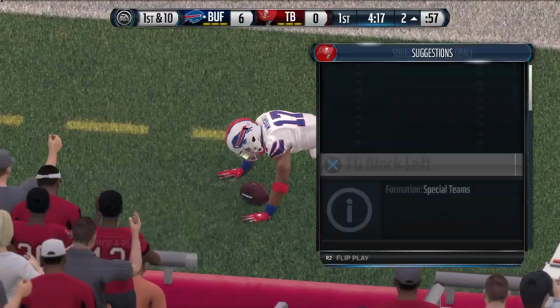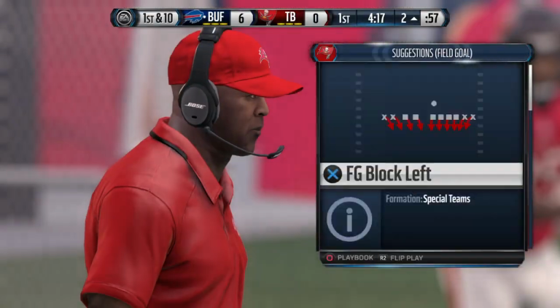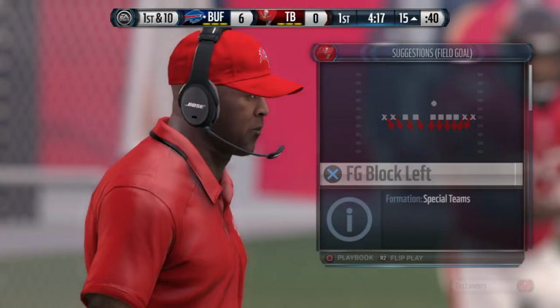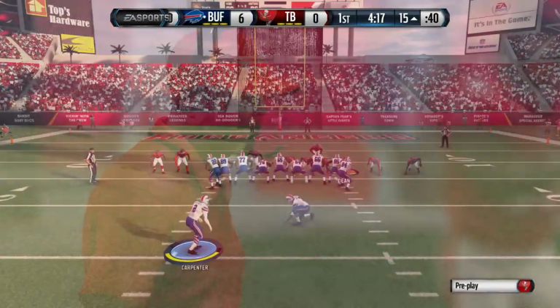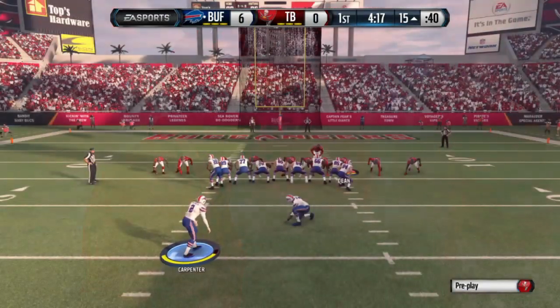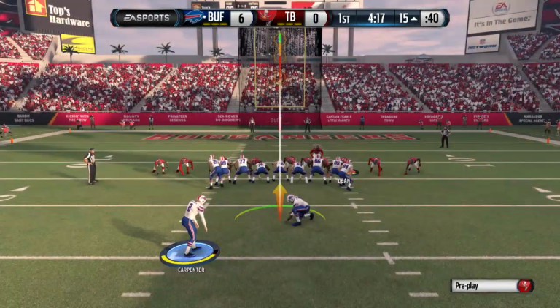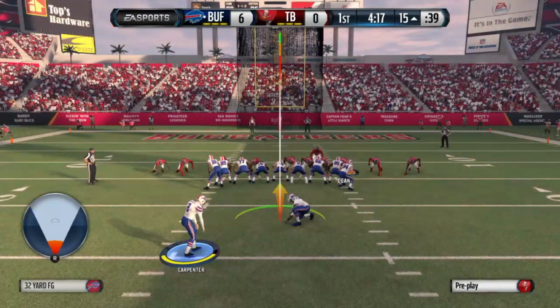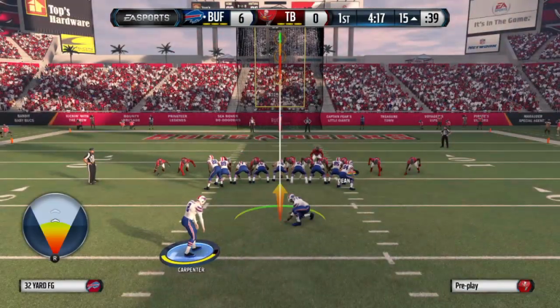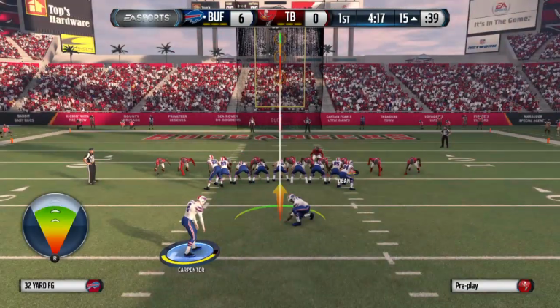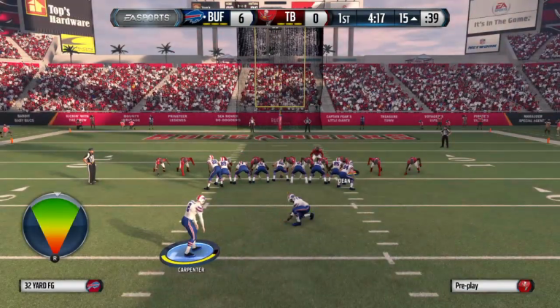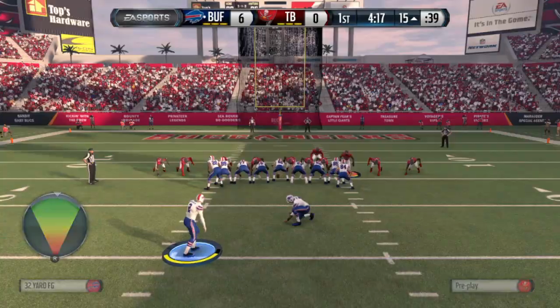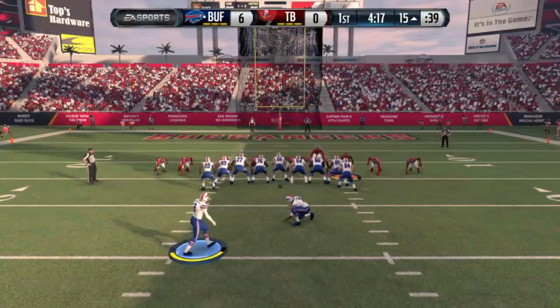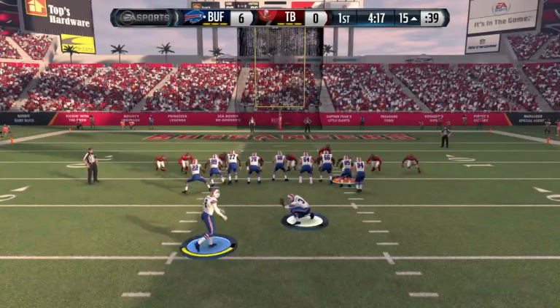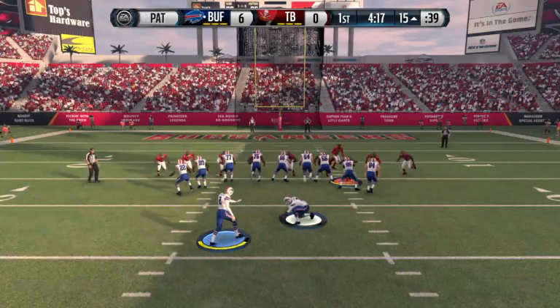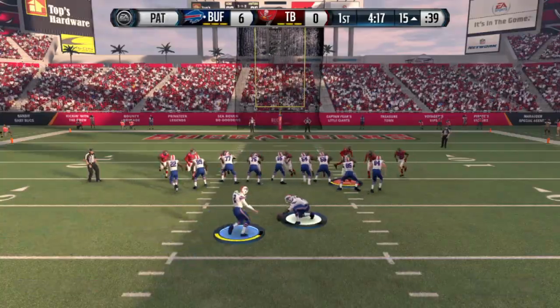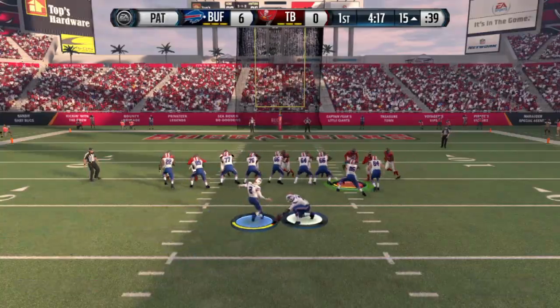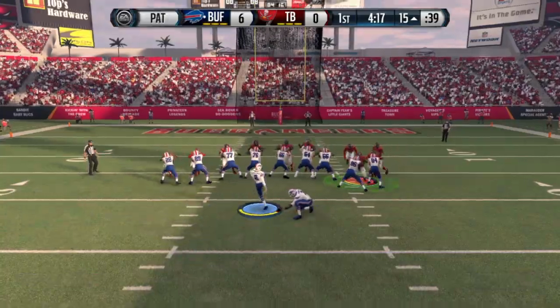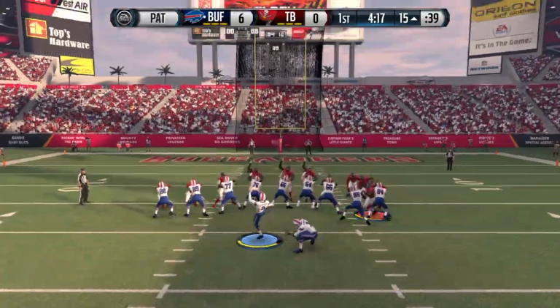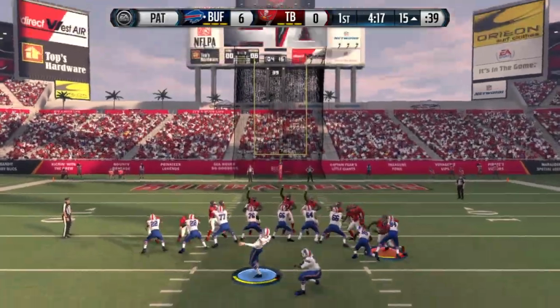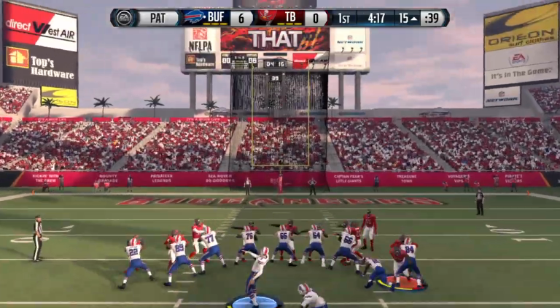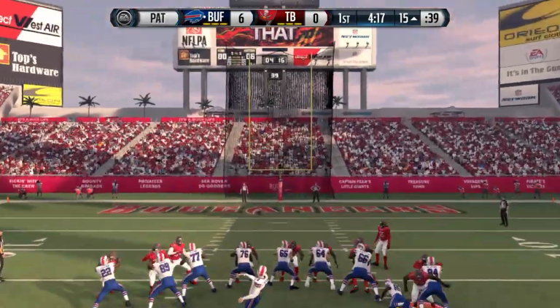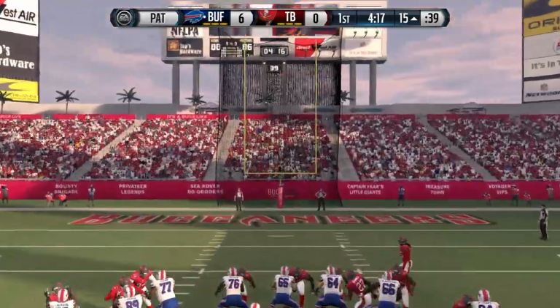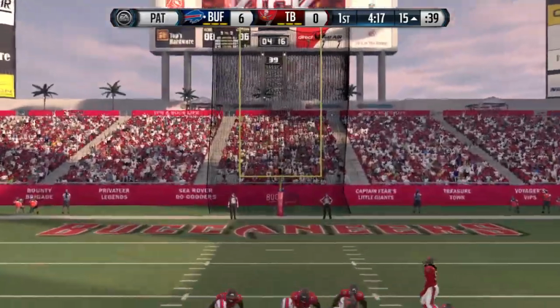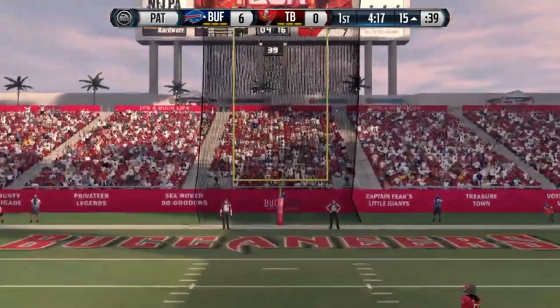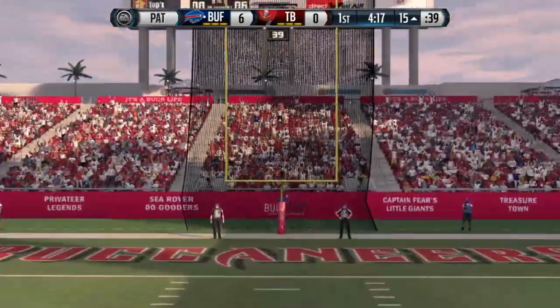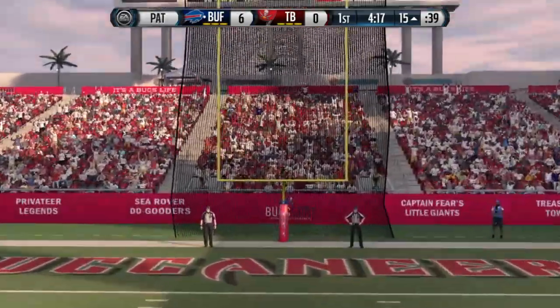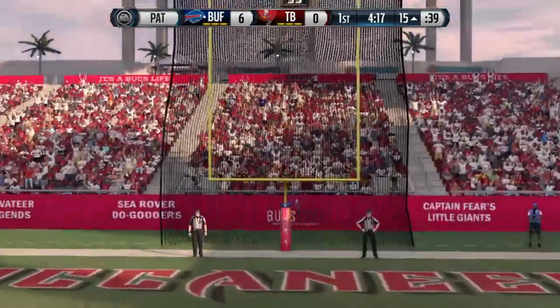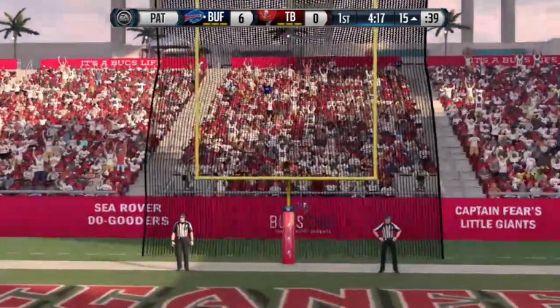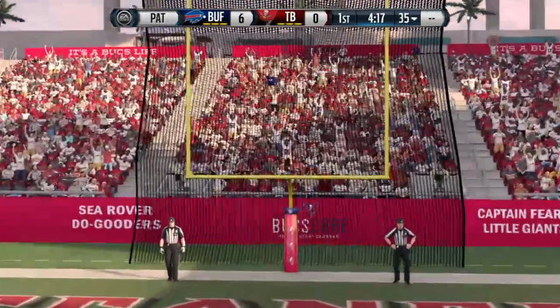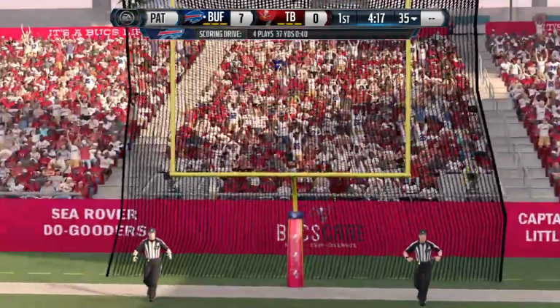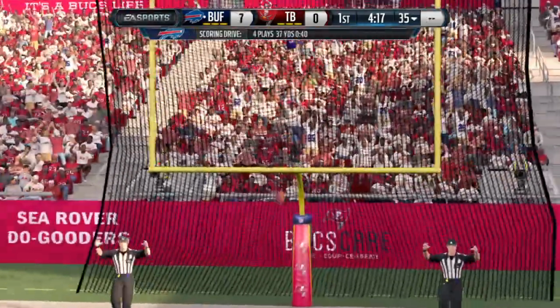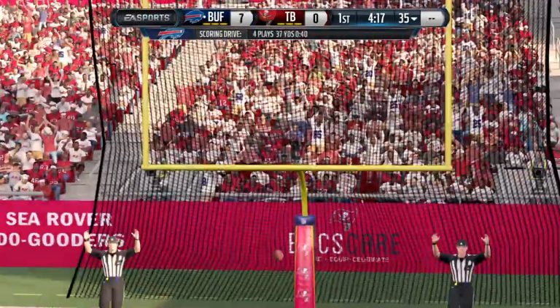The Bills lined up now for the point after. And the point after is good.